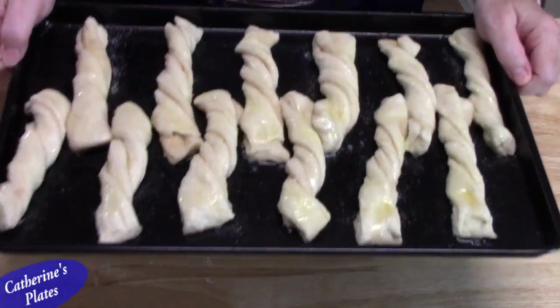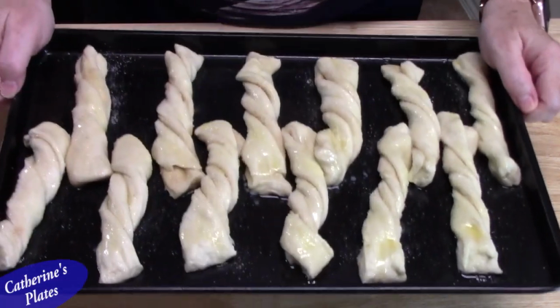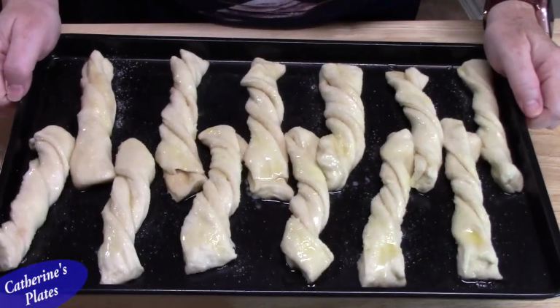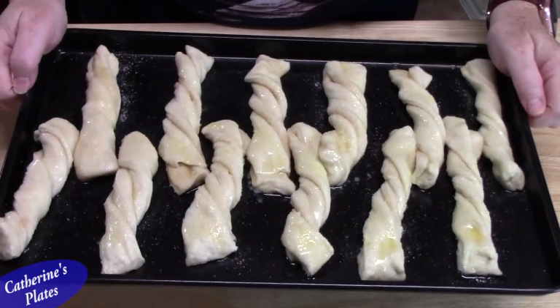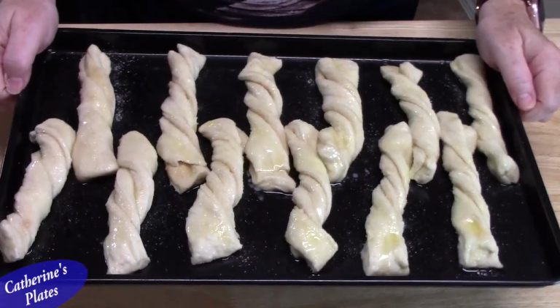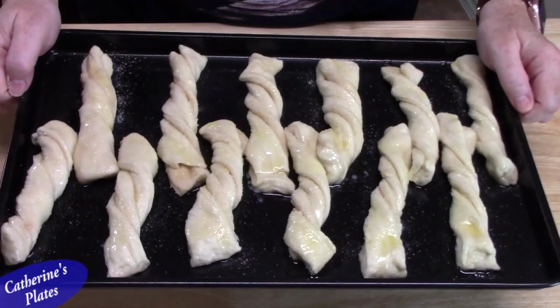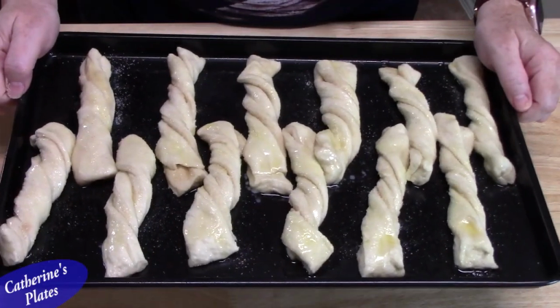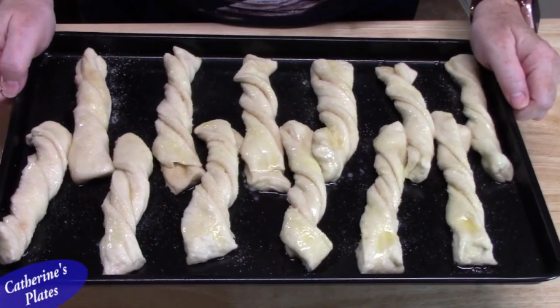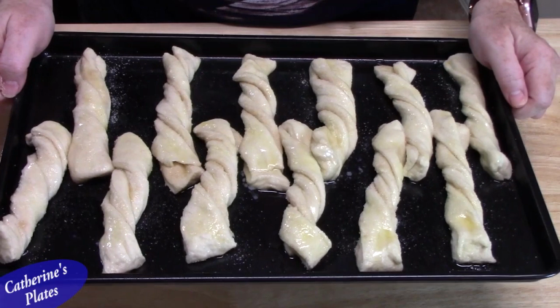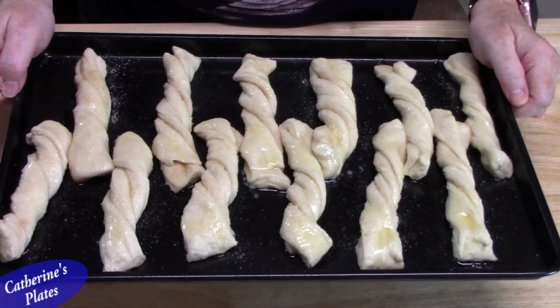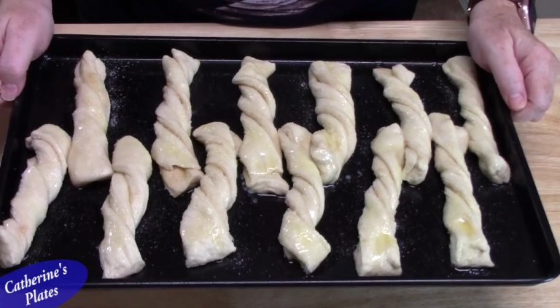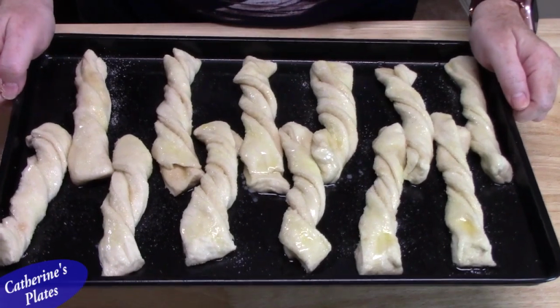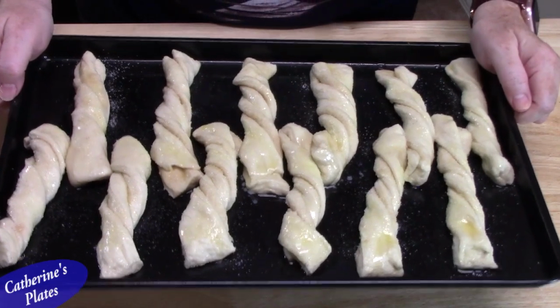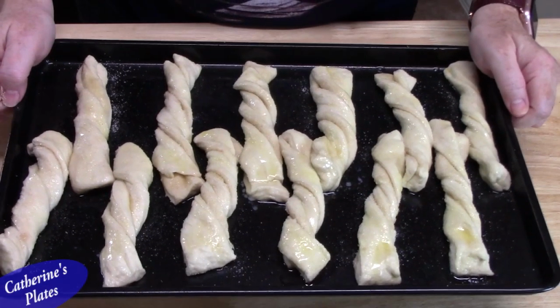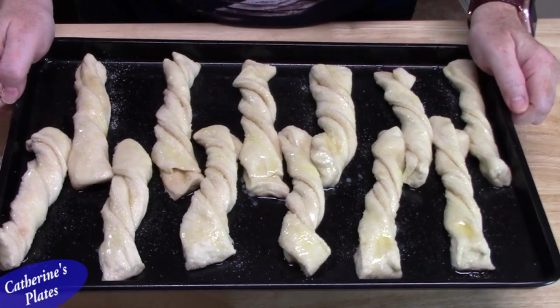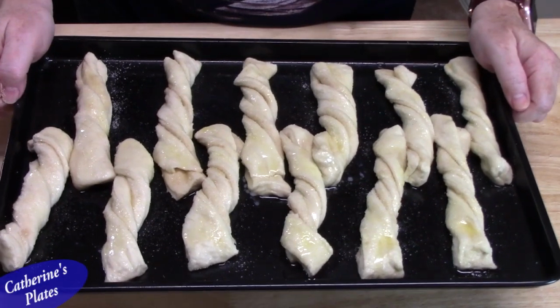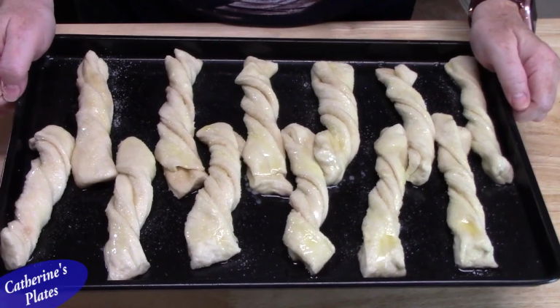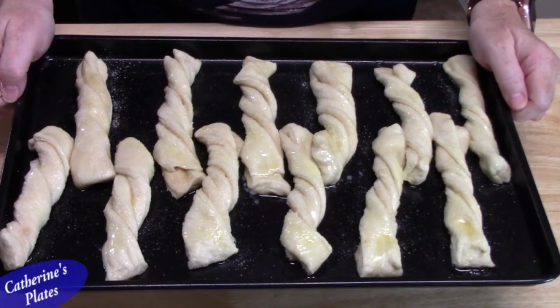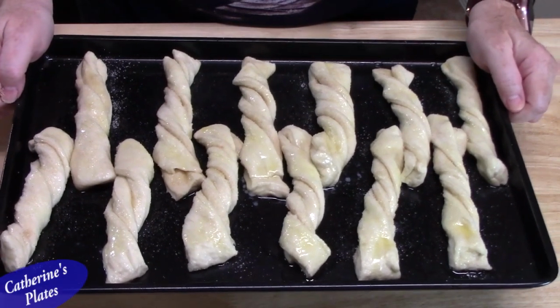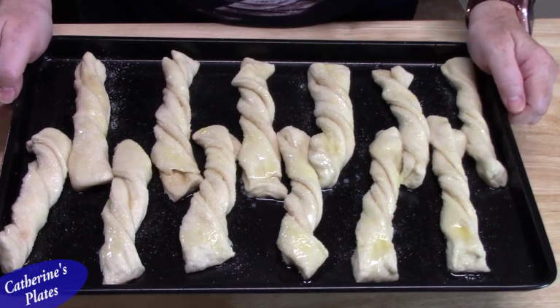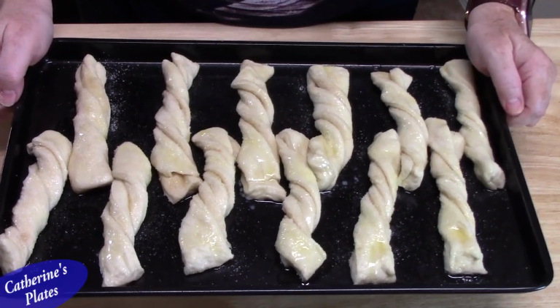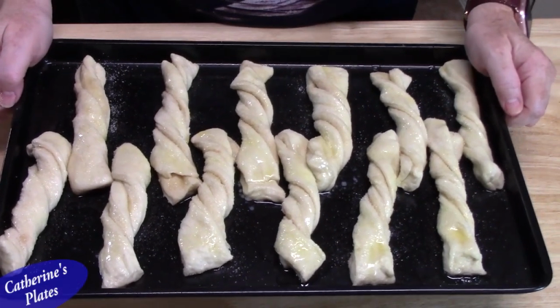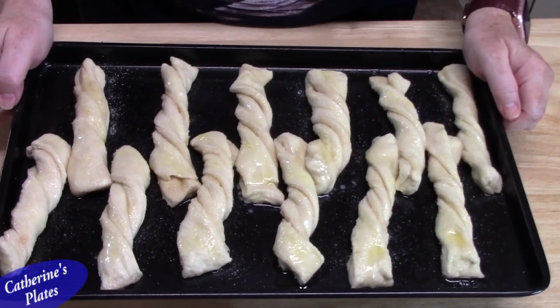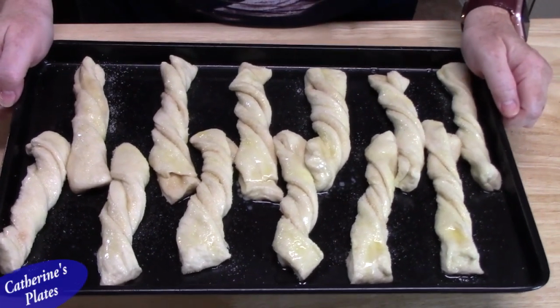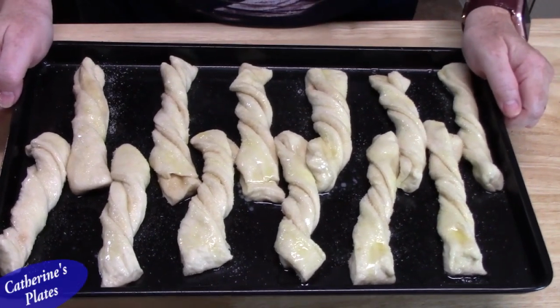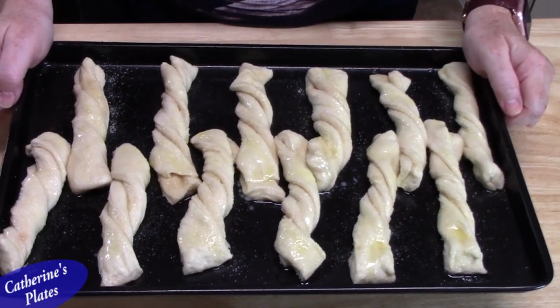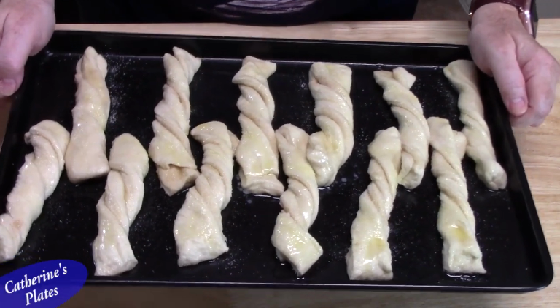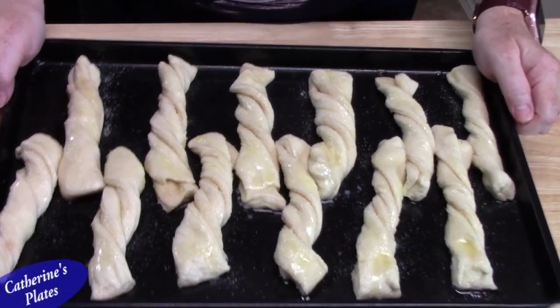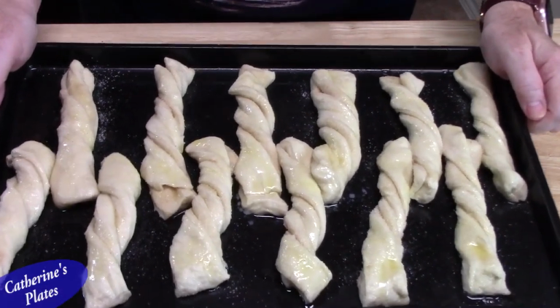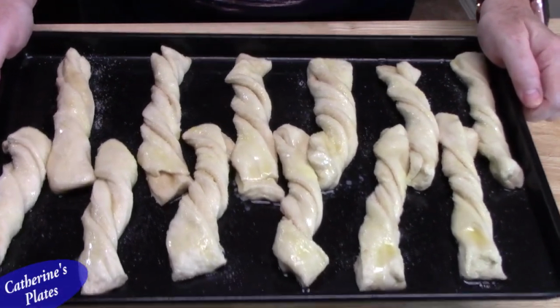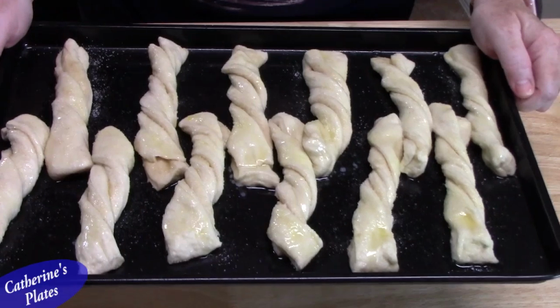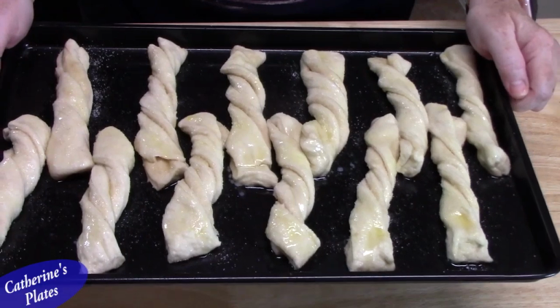I'm going to place these in my preheated oven at 375 degrees for 10 to 12 minutes. Keep an eye on these — we don't want to burn them, but we do want them to be a nice golden brown. While these are cooking, I'm going to make the glaze, which is just a simple three-ingredient glaze.